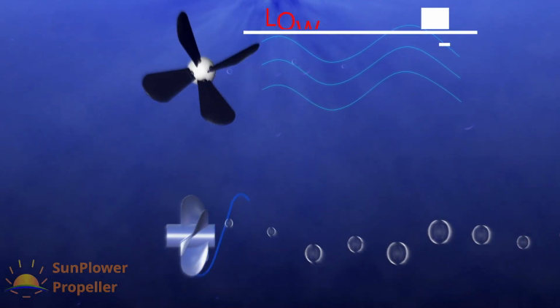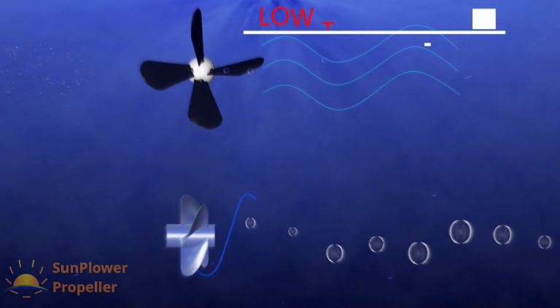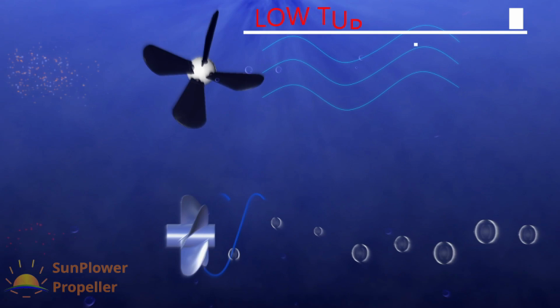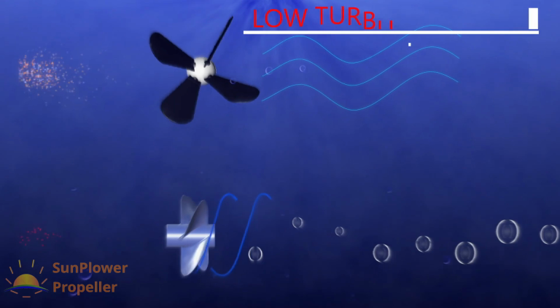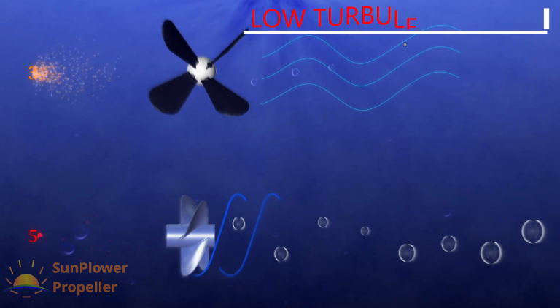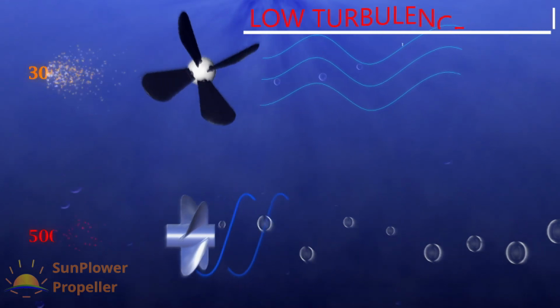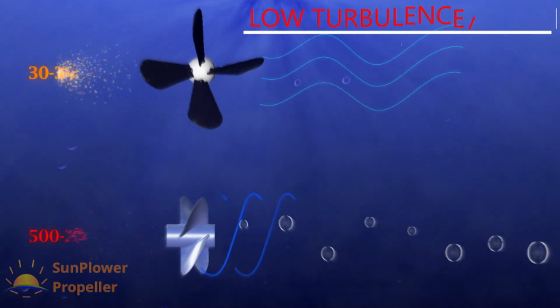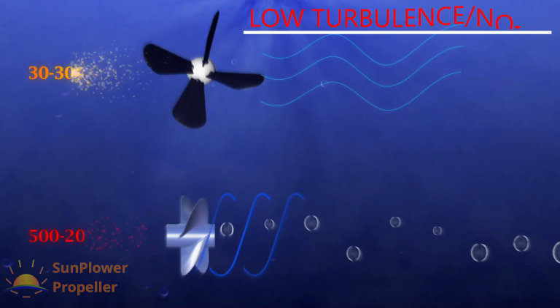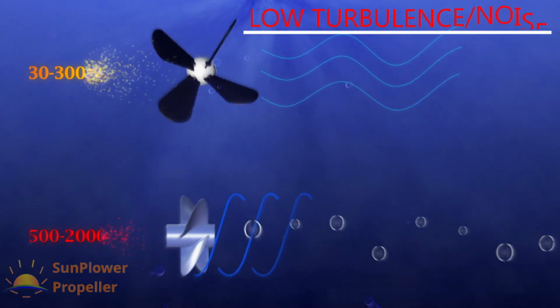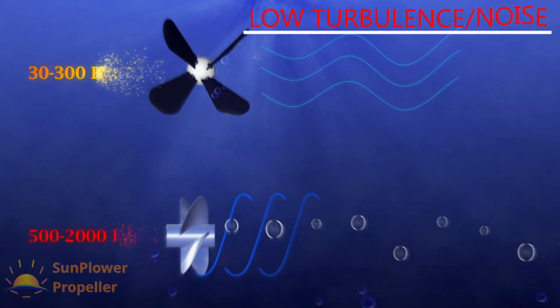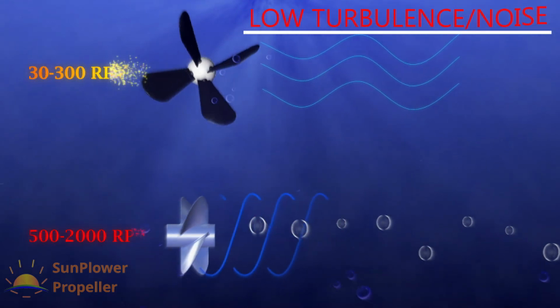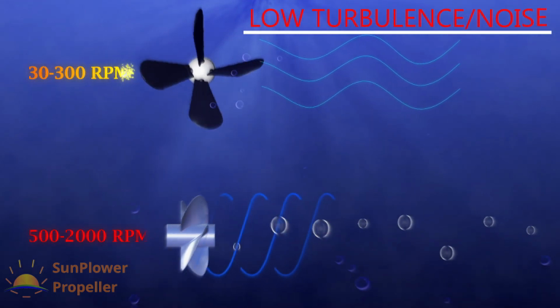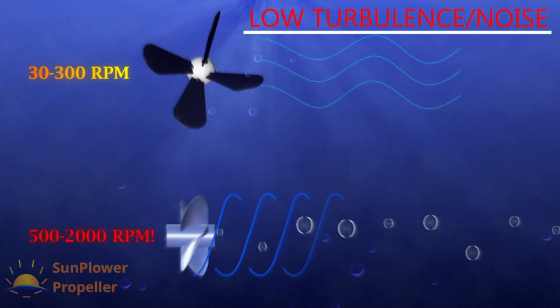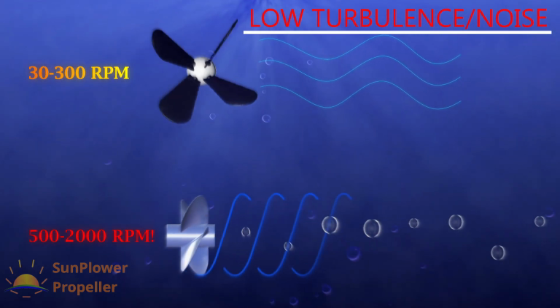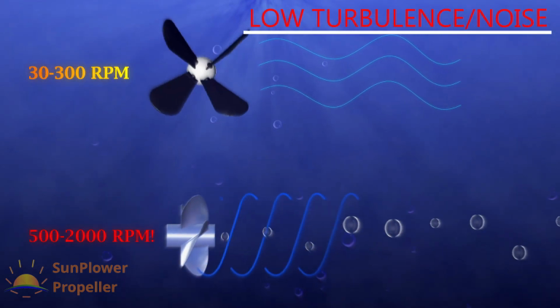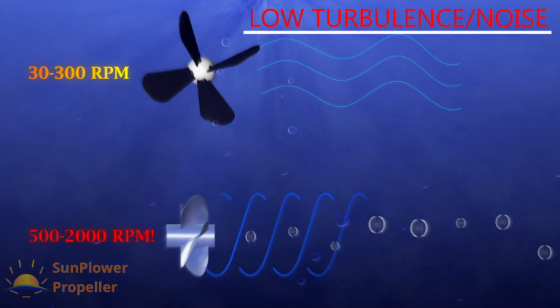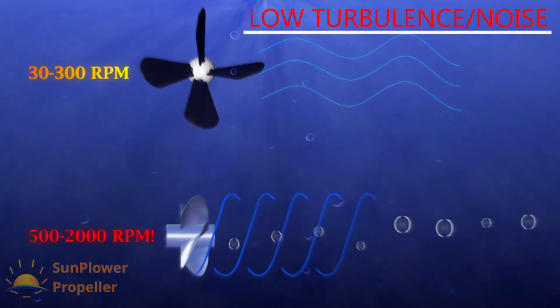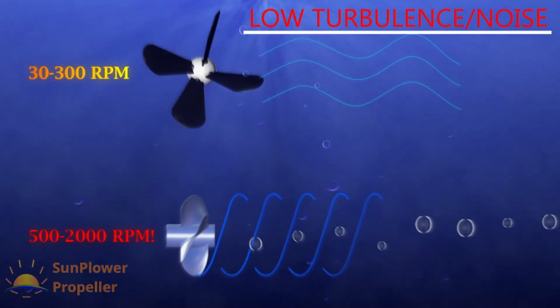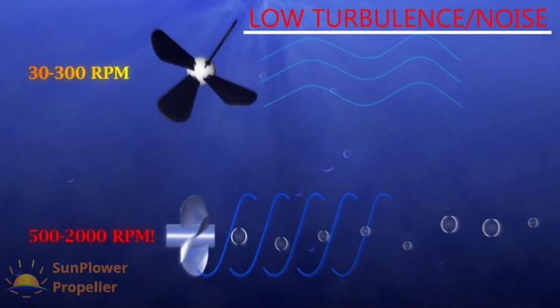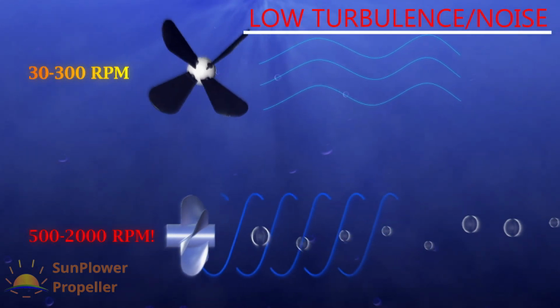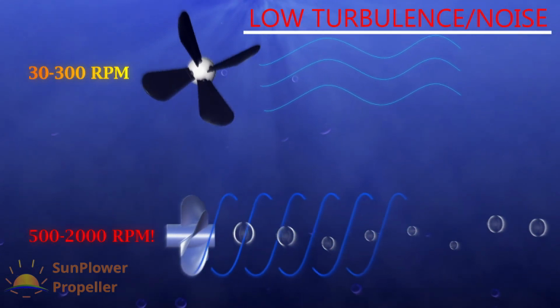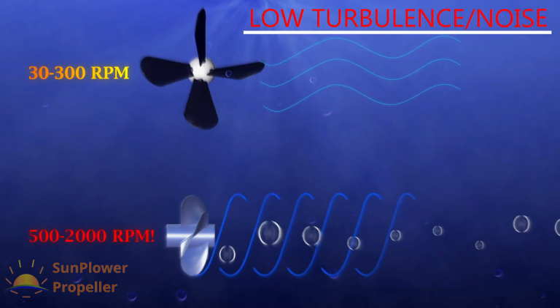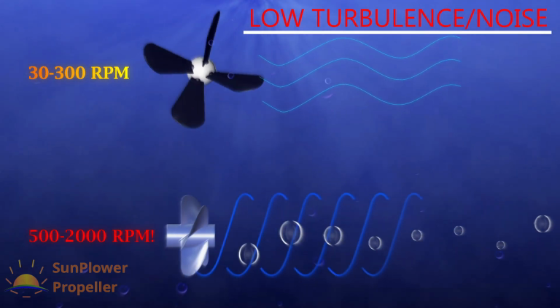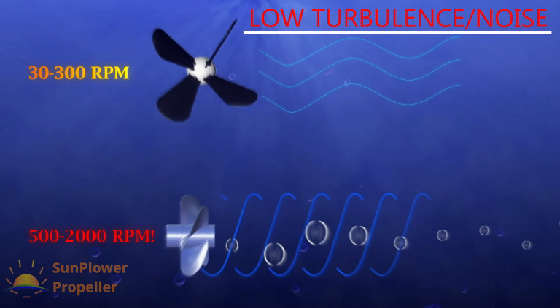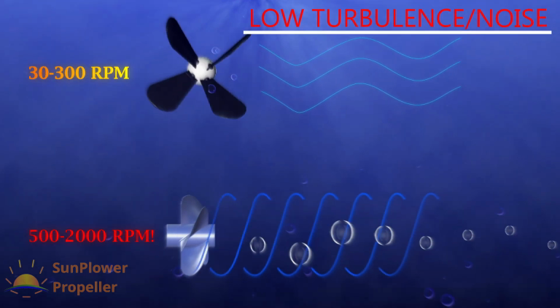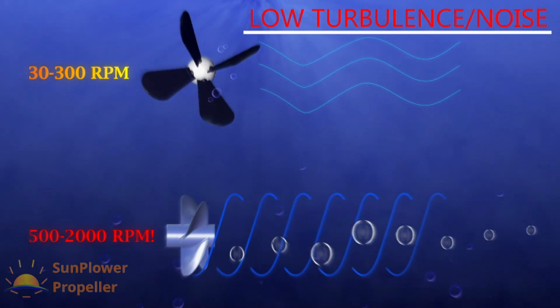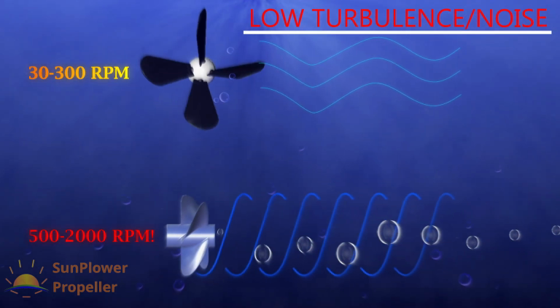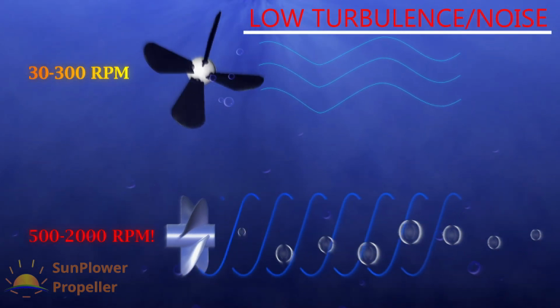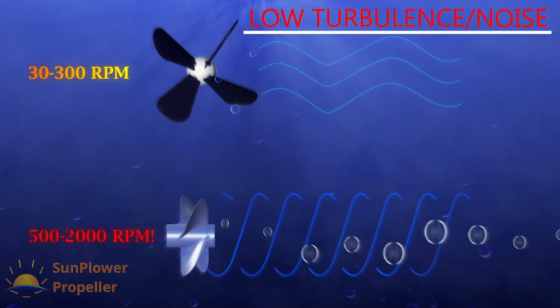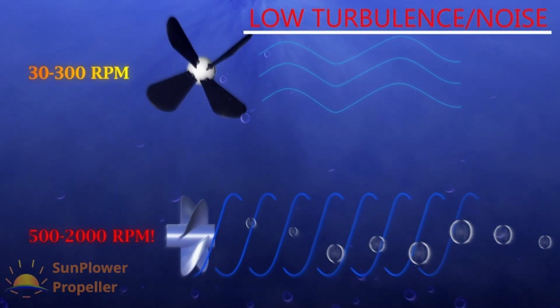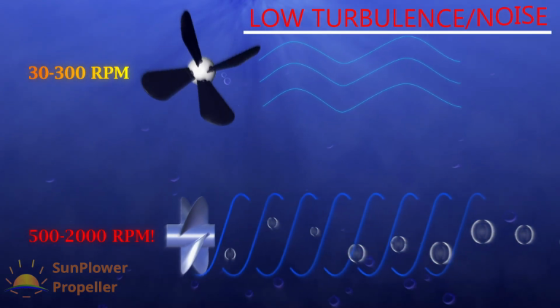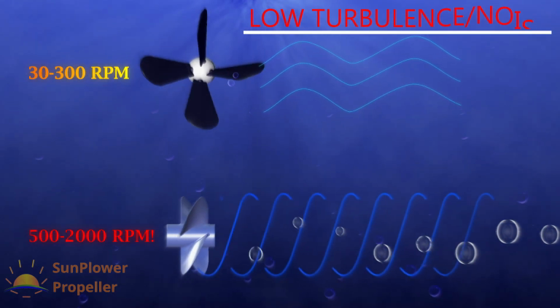In summary, highly maneuverable, low noise, and high endurance are enabled by the Sun Plower Propulsor.